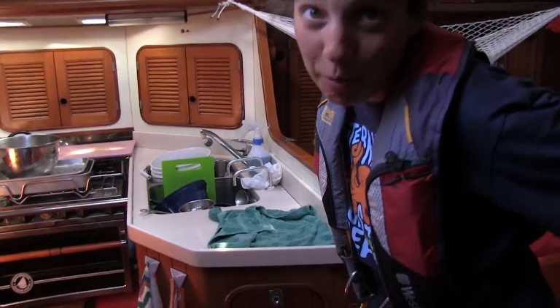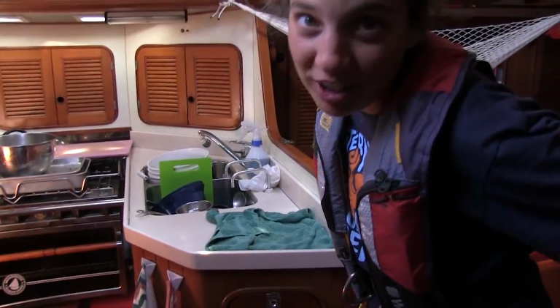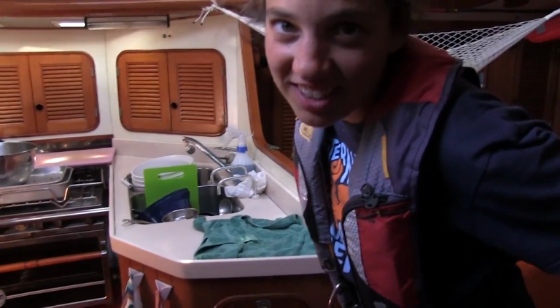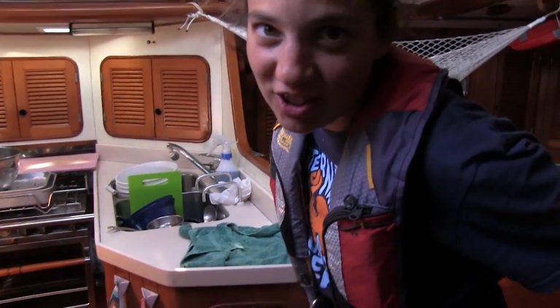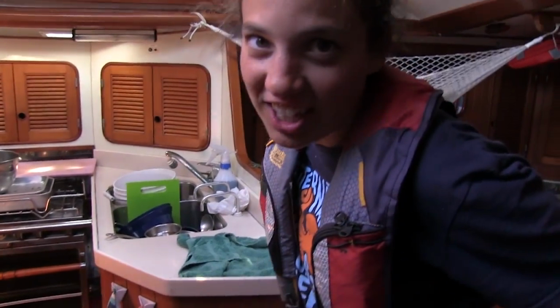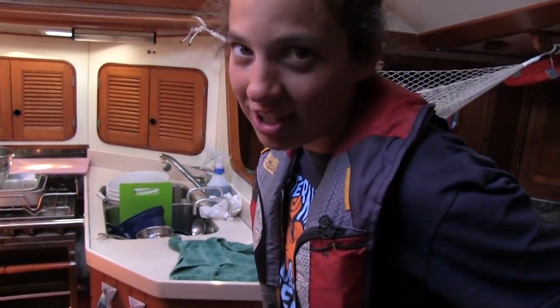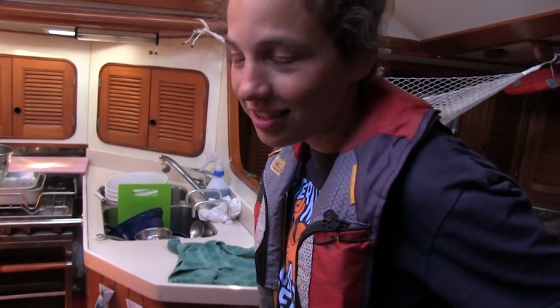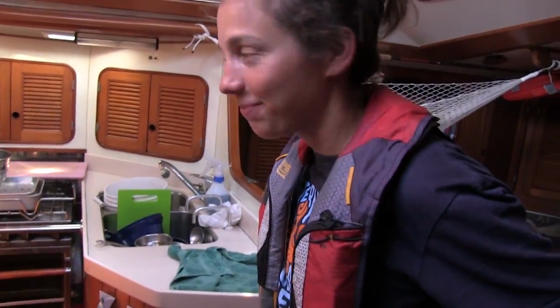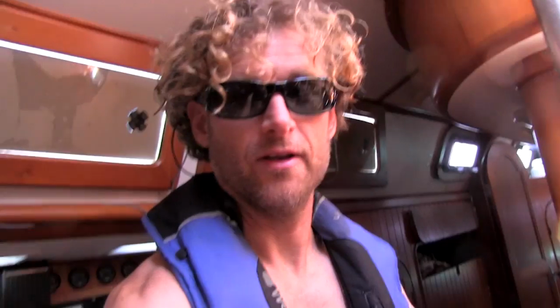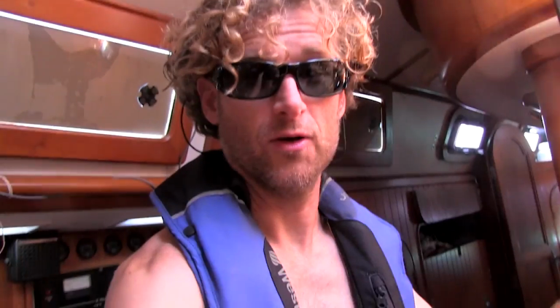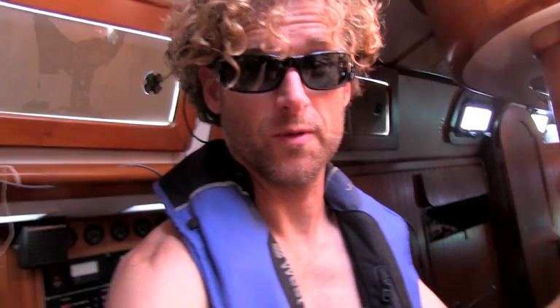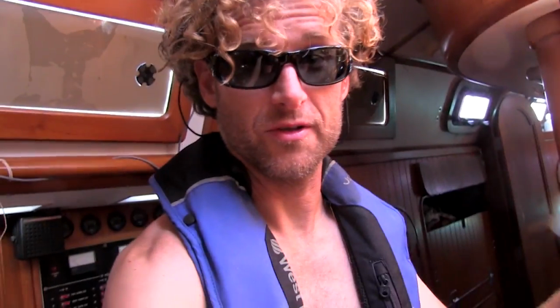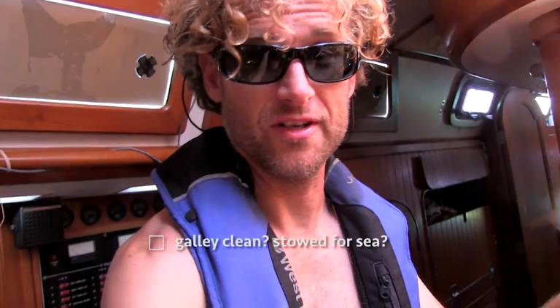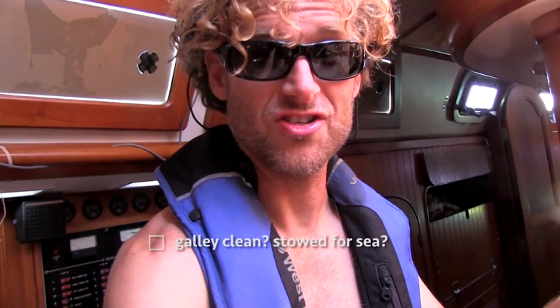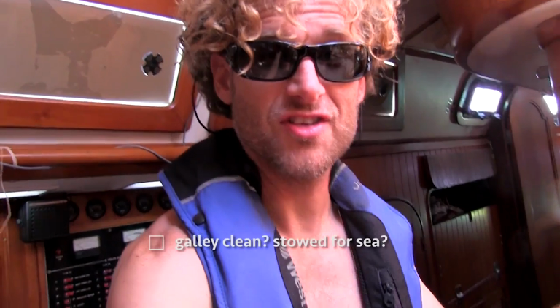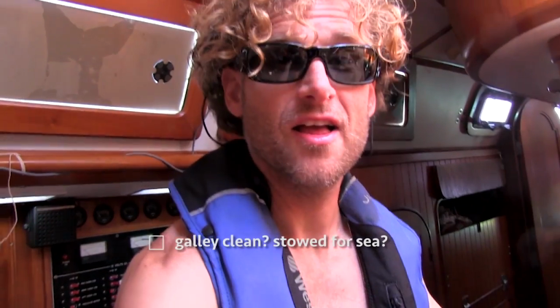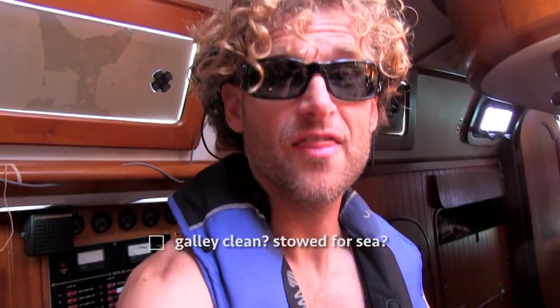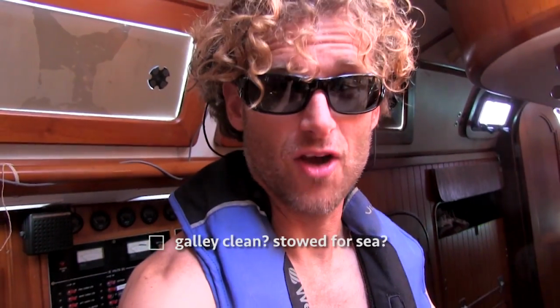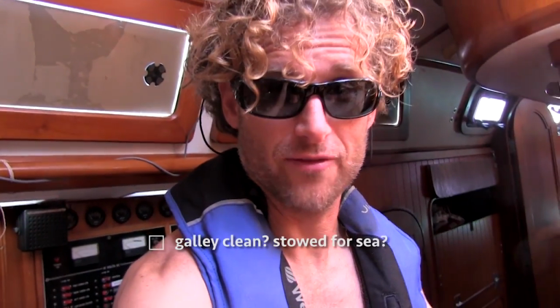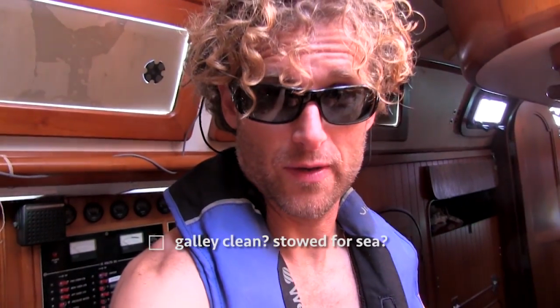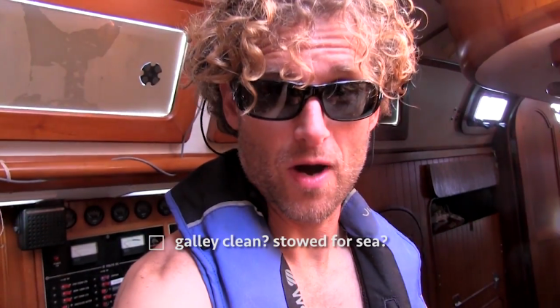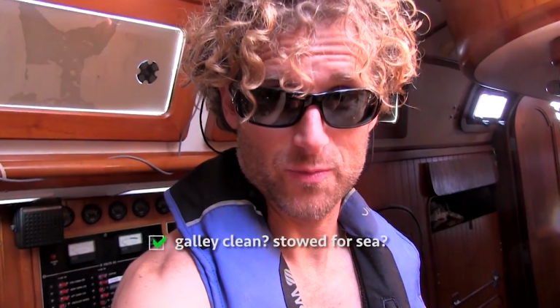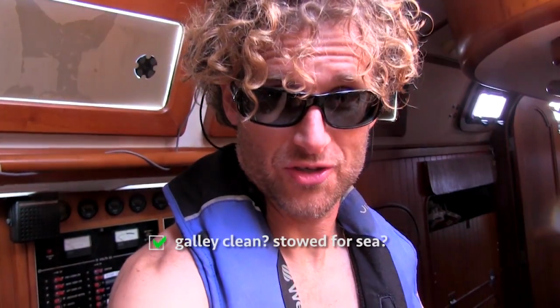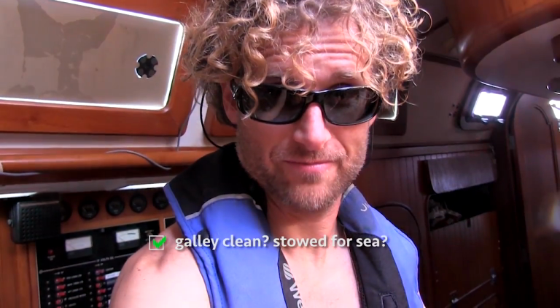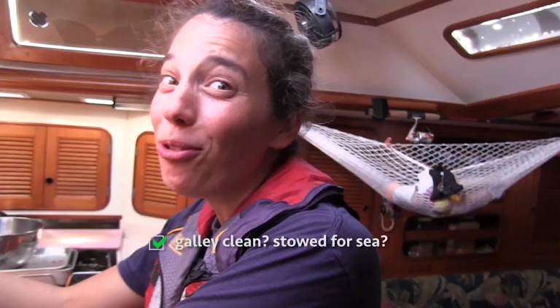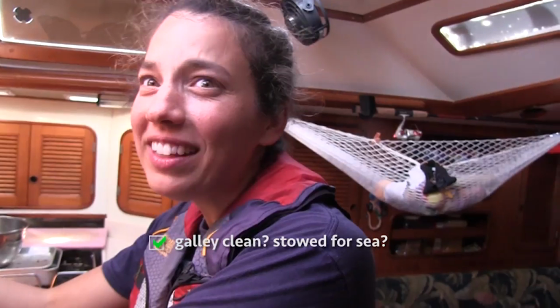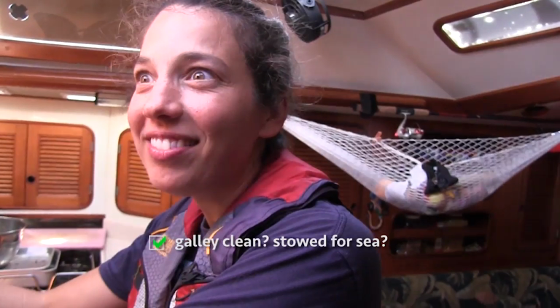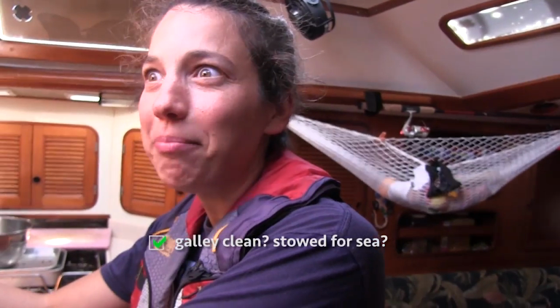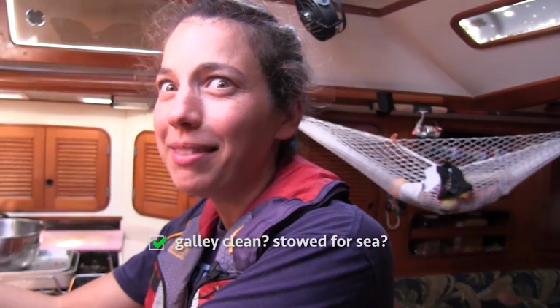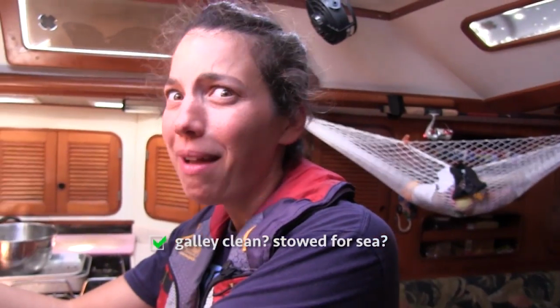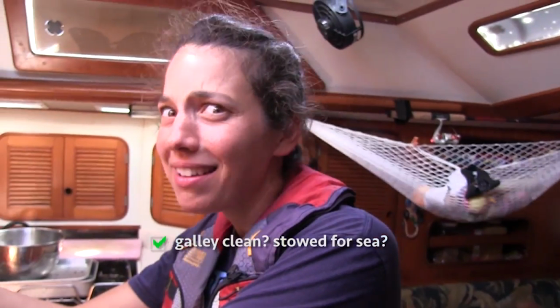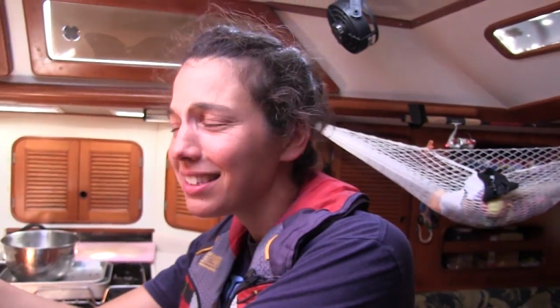Someone needs to do the dishes. You know who's supposed to do the dishes? The off-going watch person. Well, only if they made the mess.